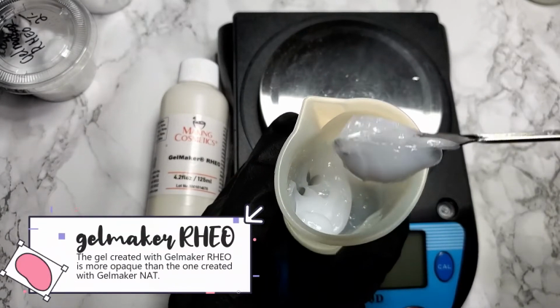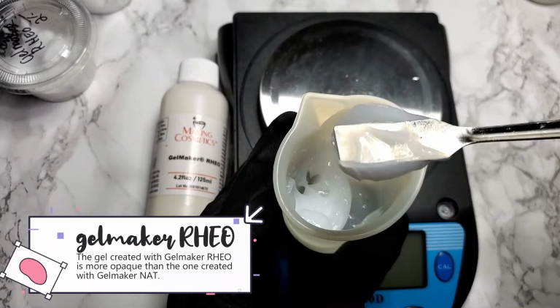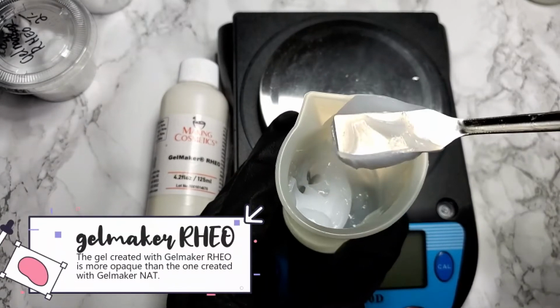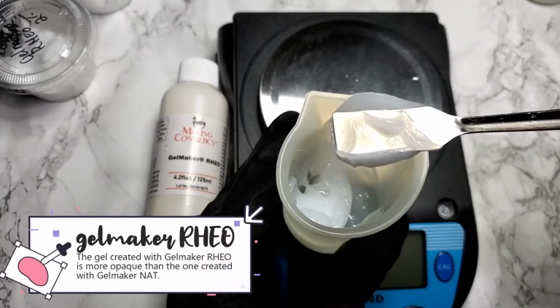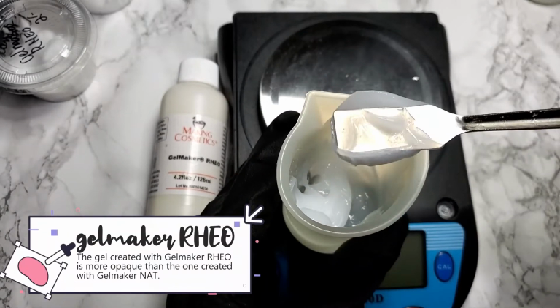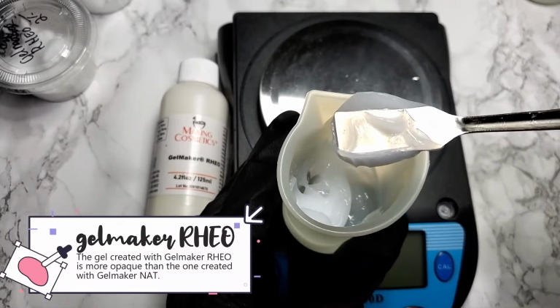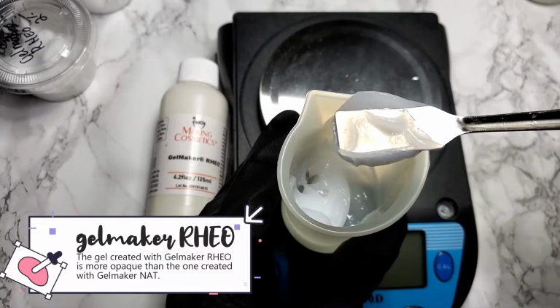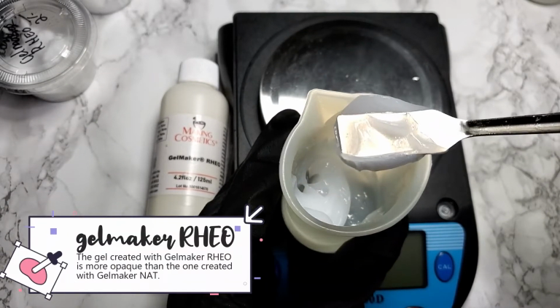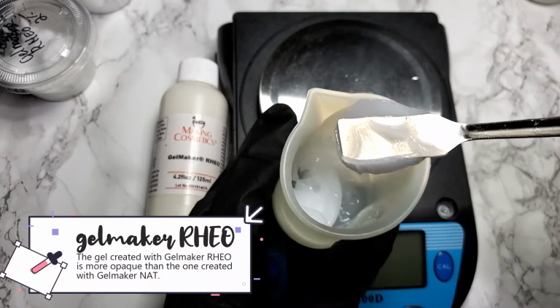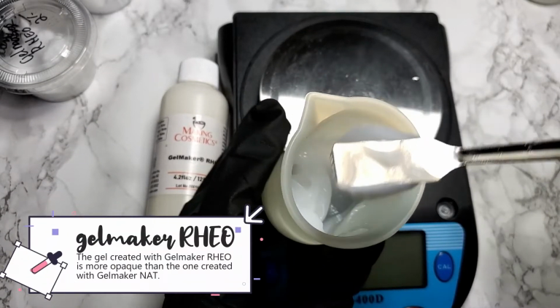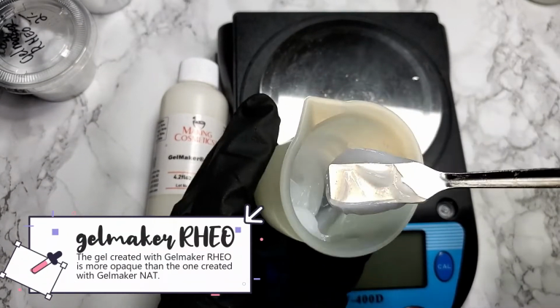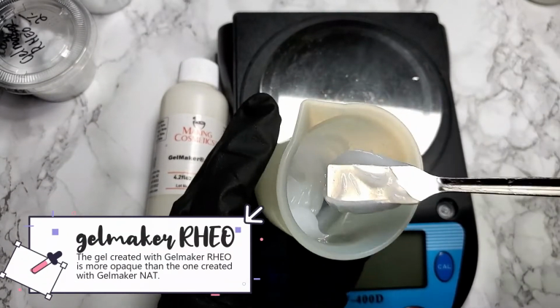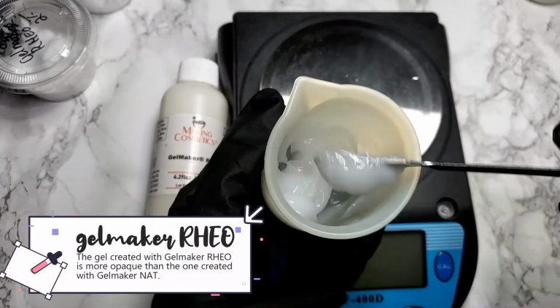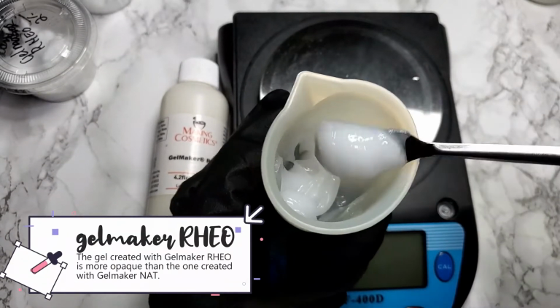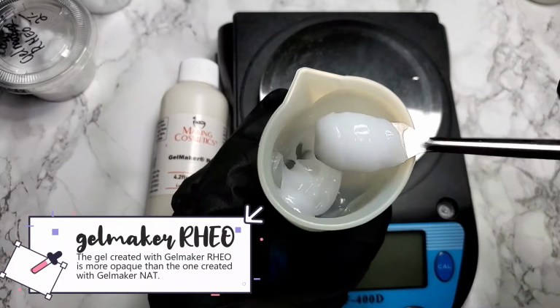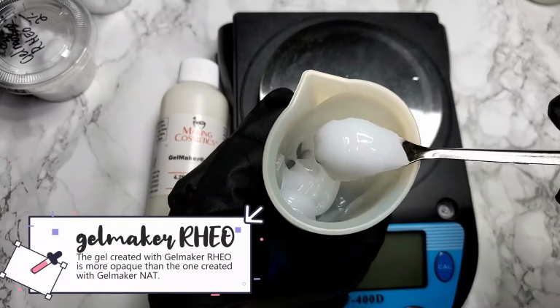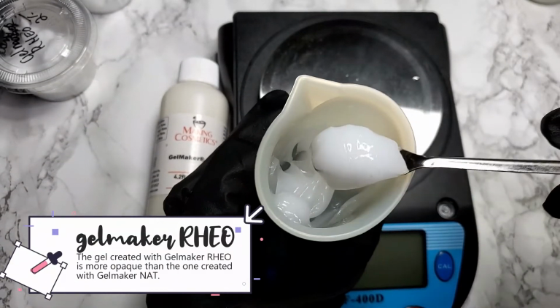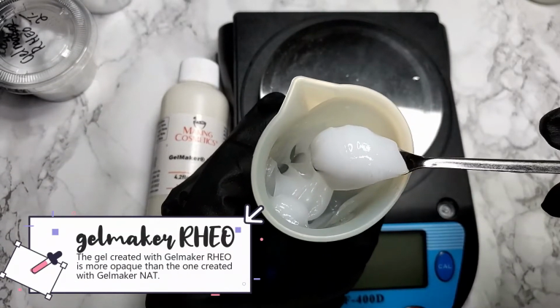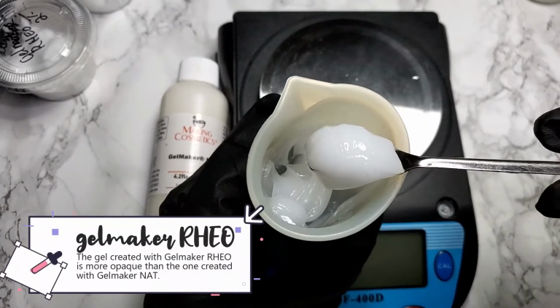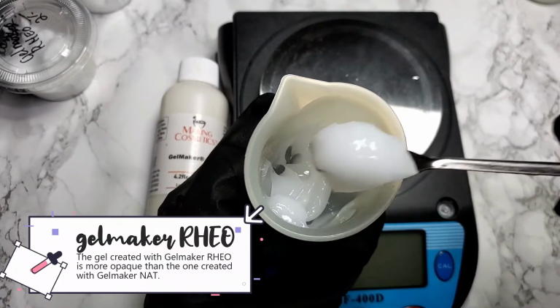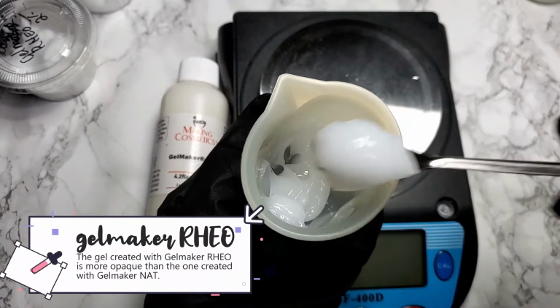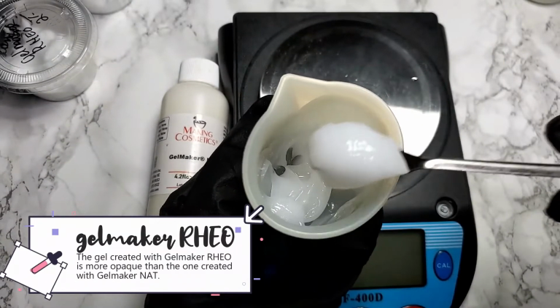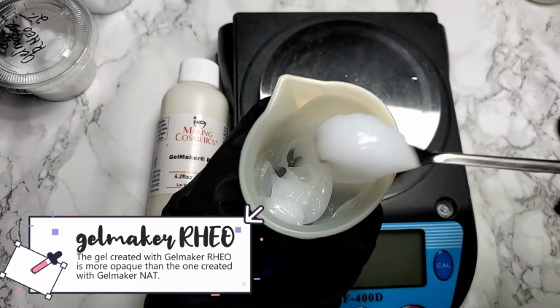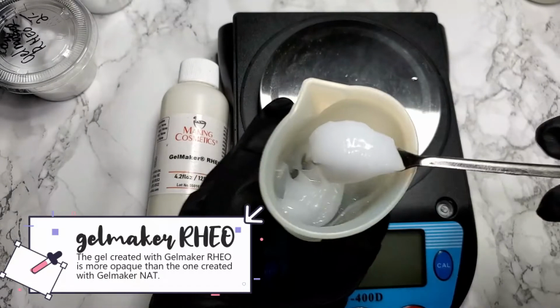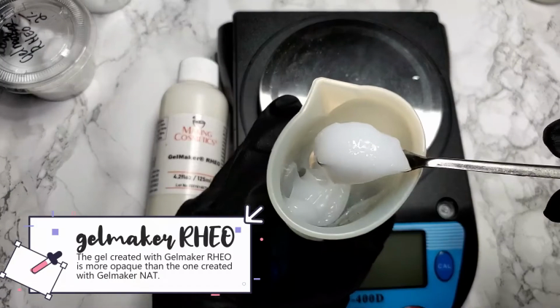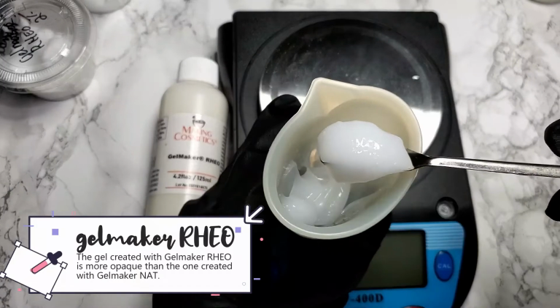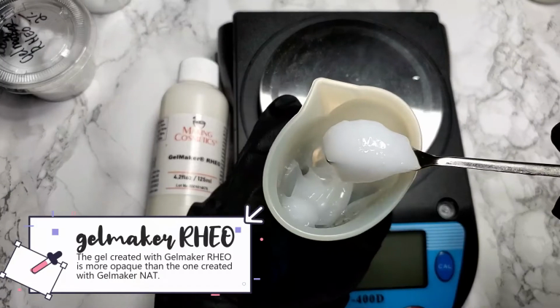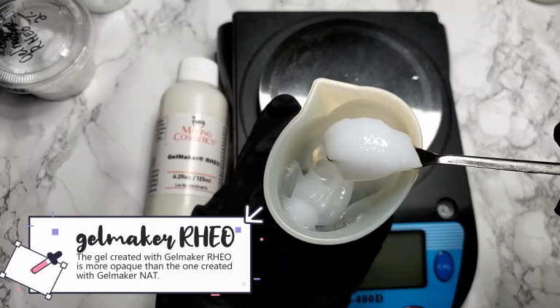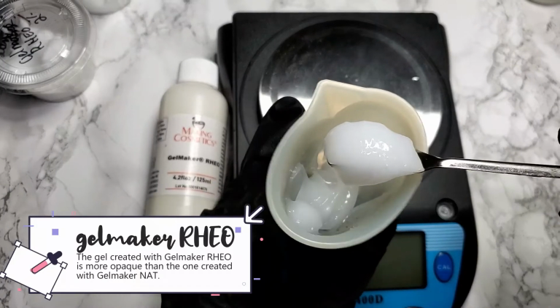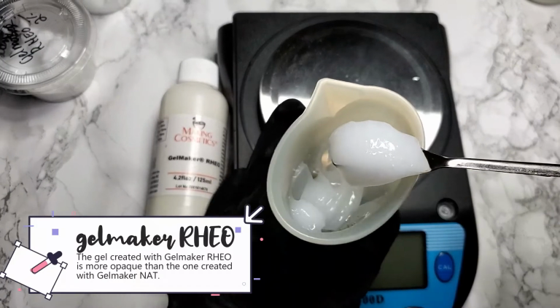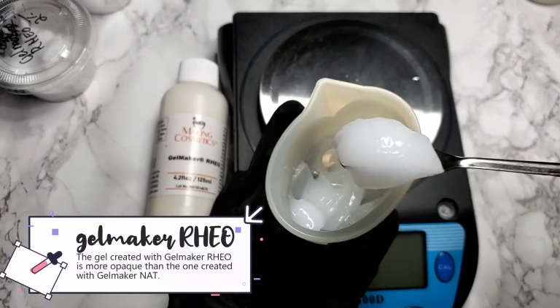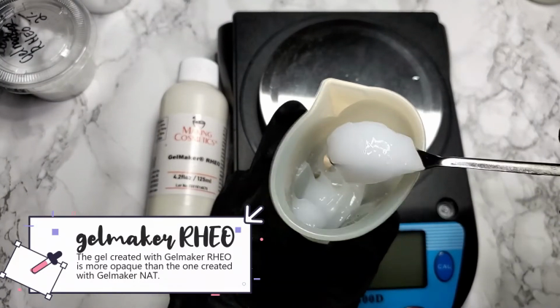The gel created with Gelmaker Rio is more opaque than the one created with Gelmaker Nat.